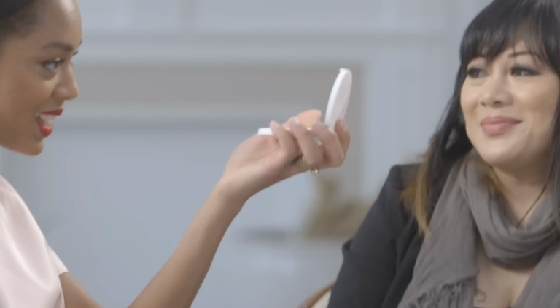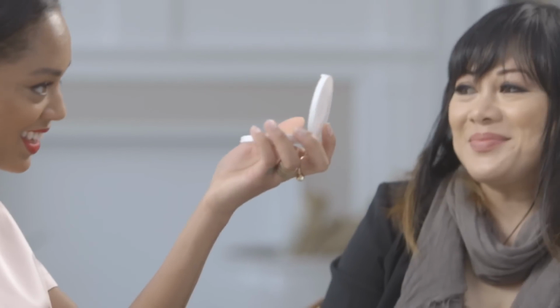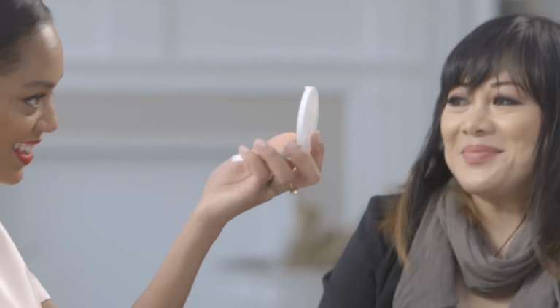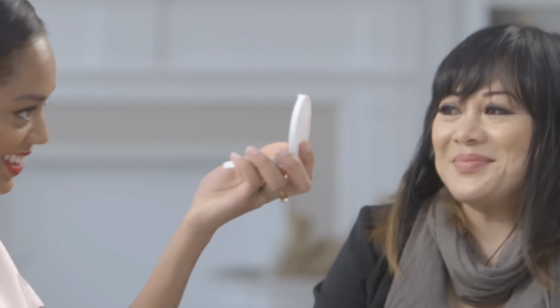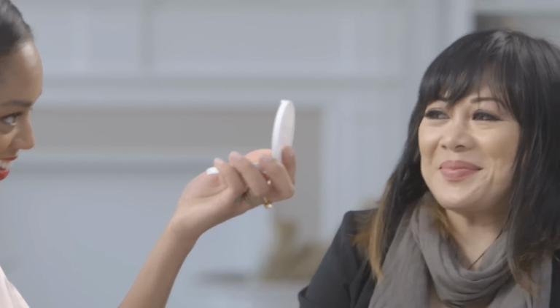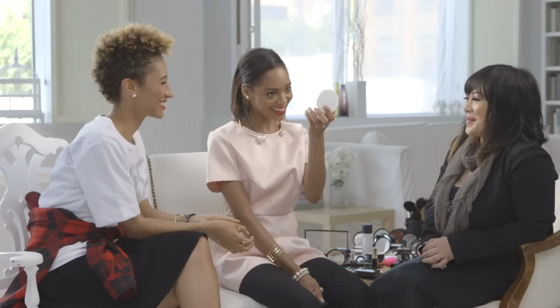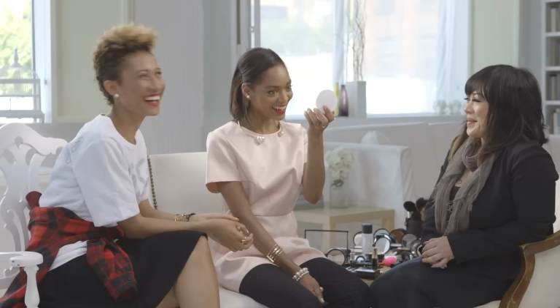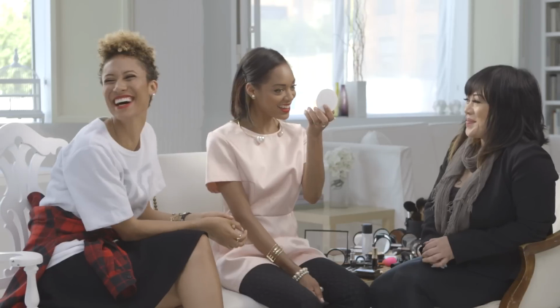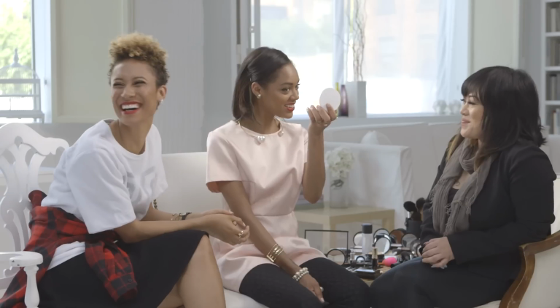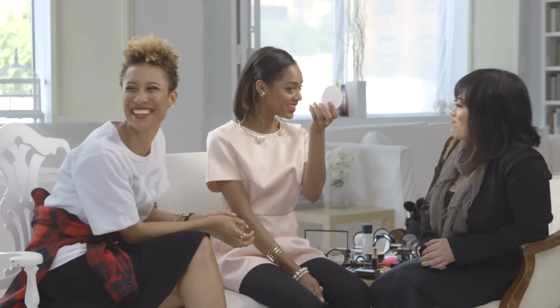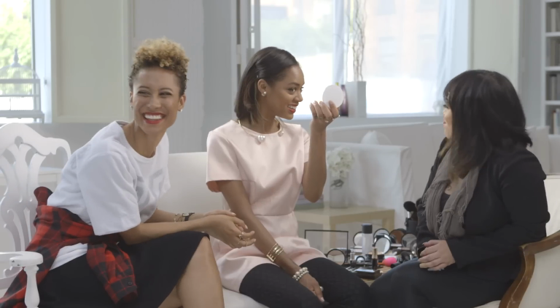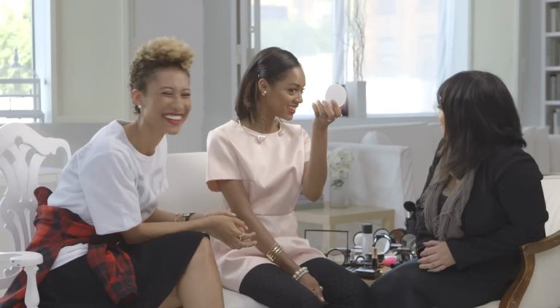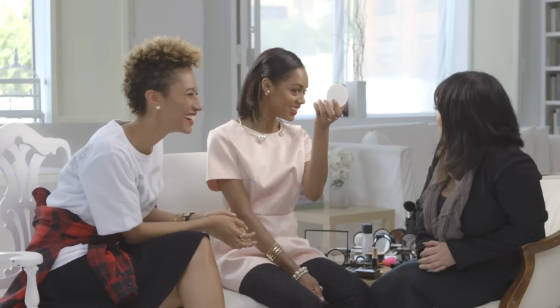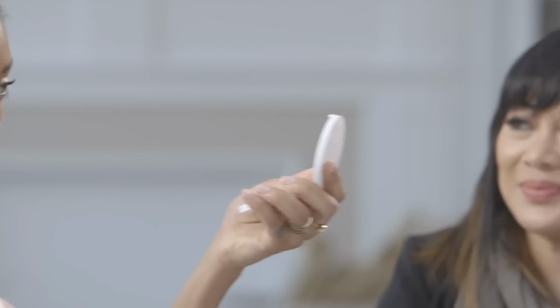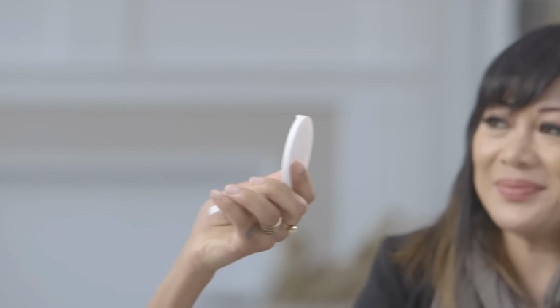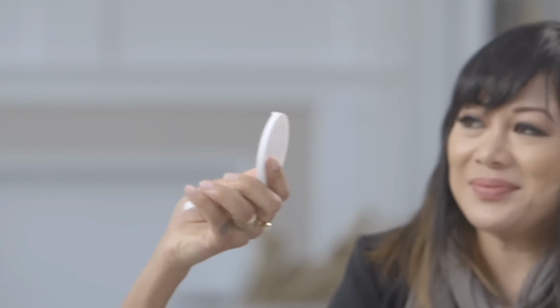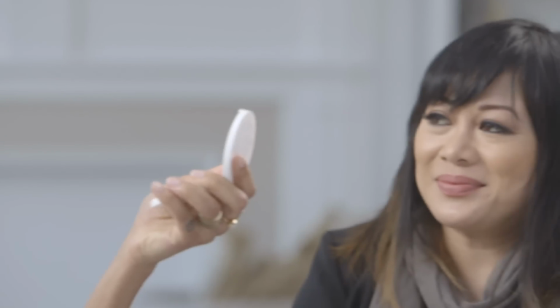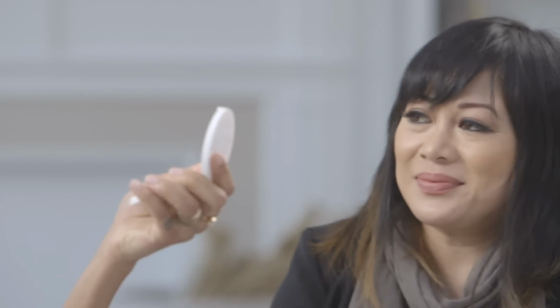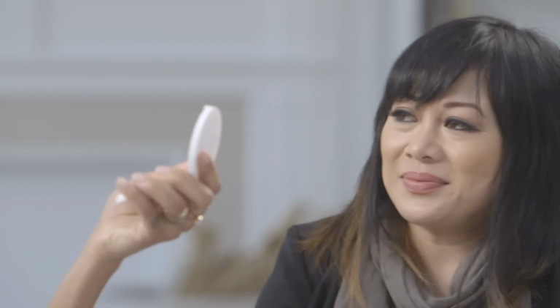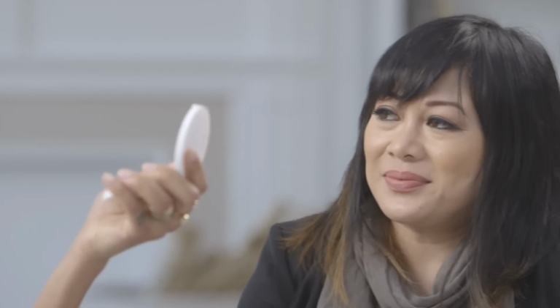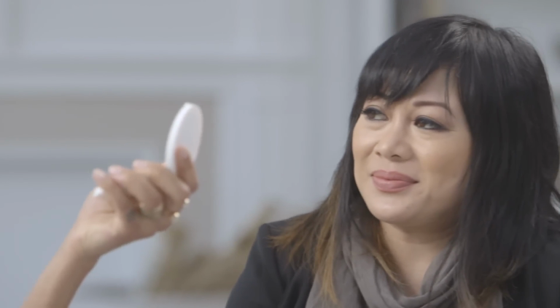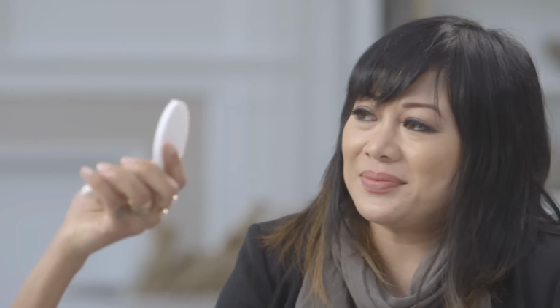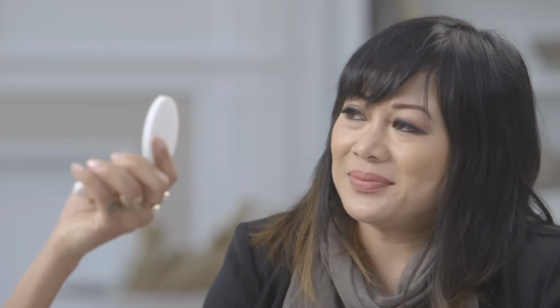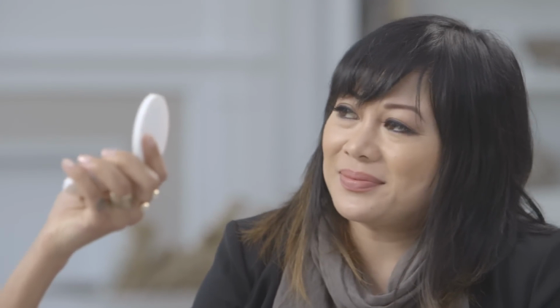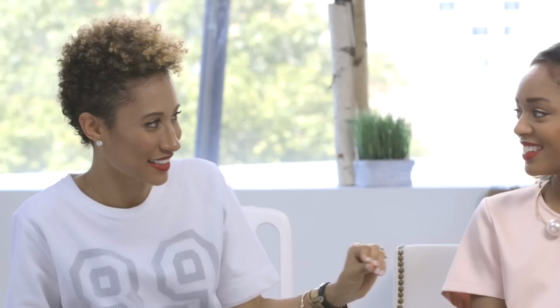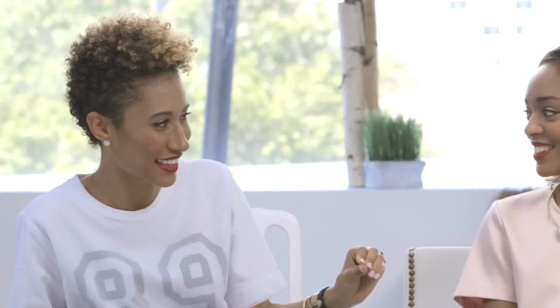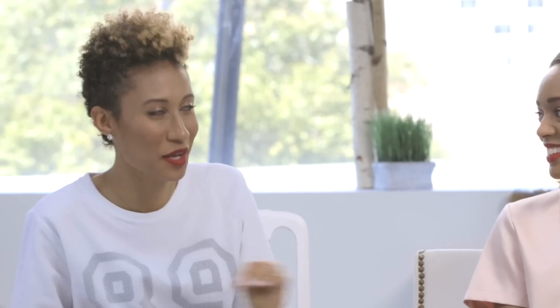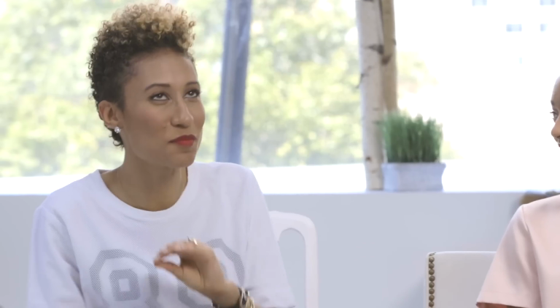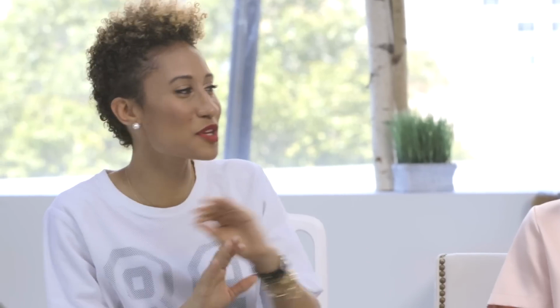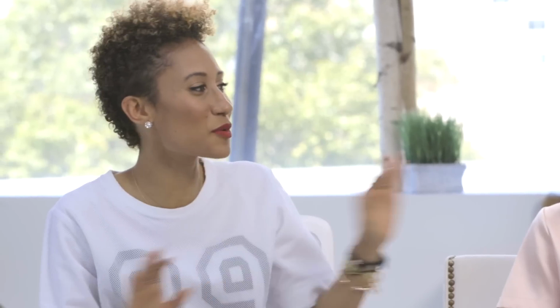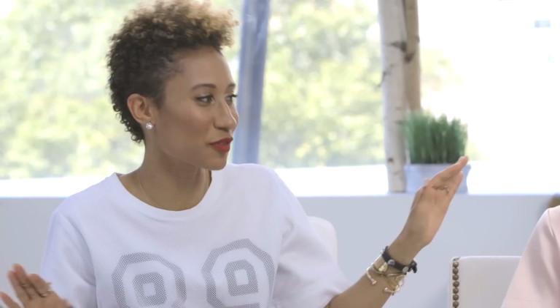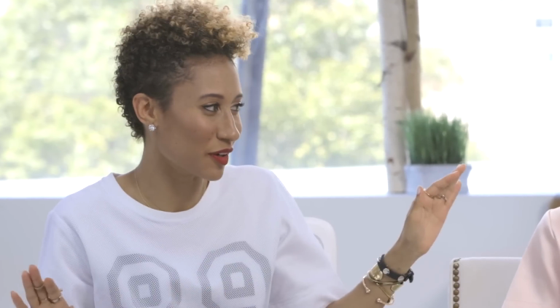Oh my god, I love it! You look absolutely stunning. Thank you. Beautiful.